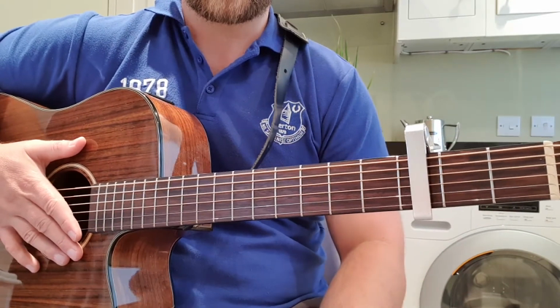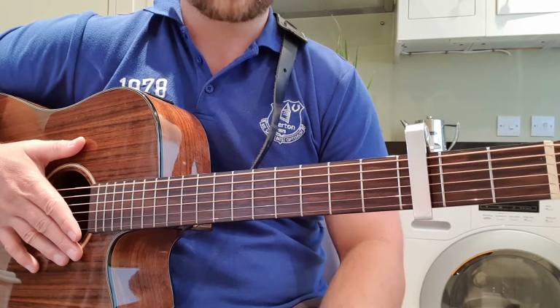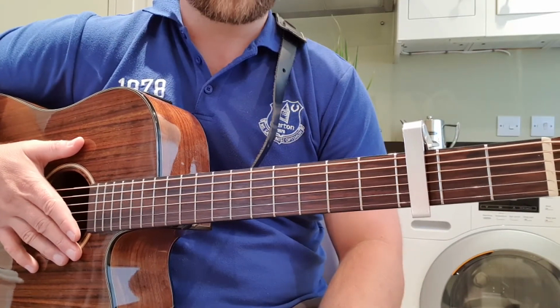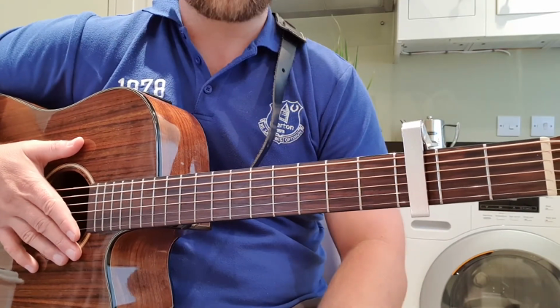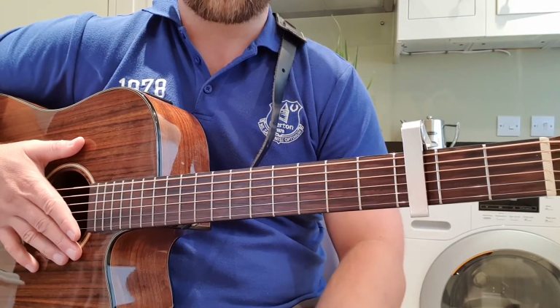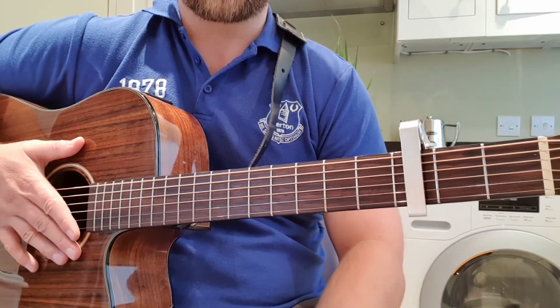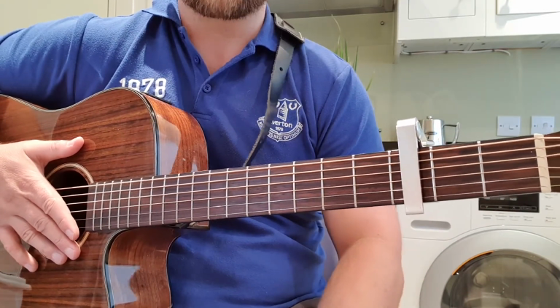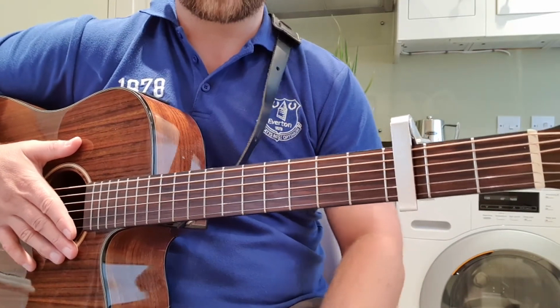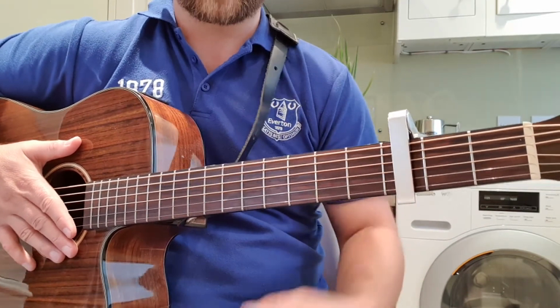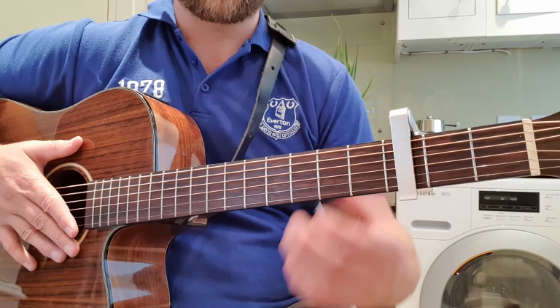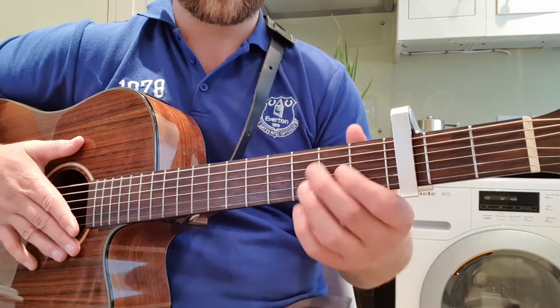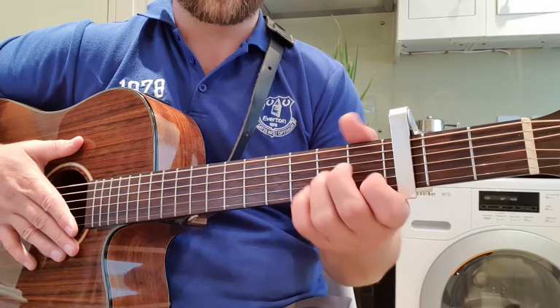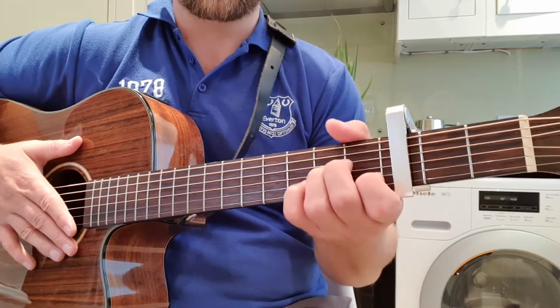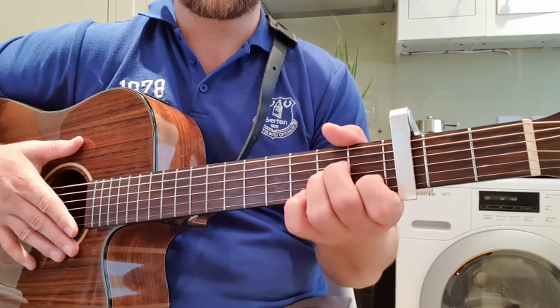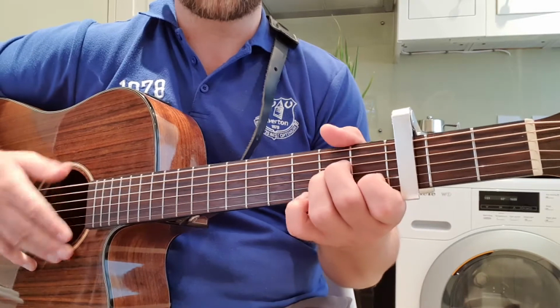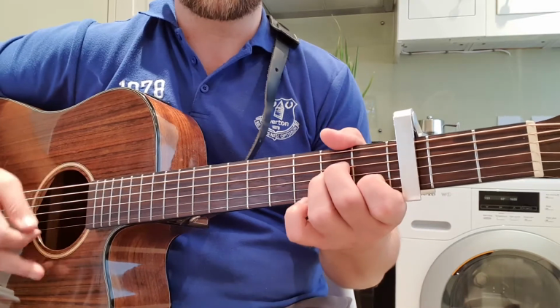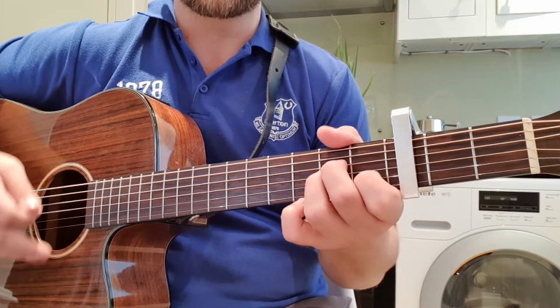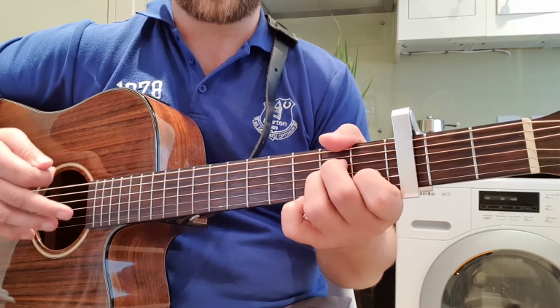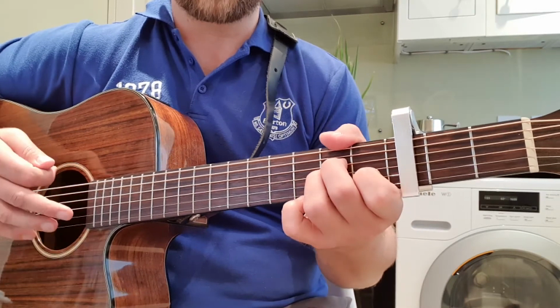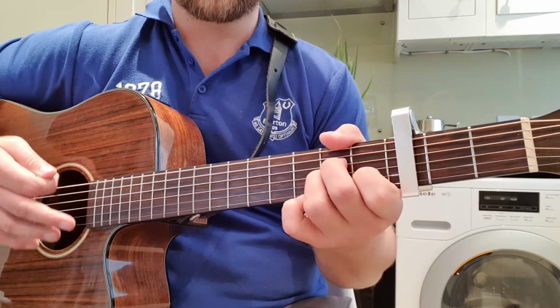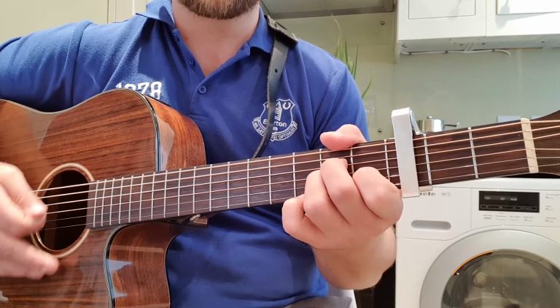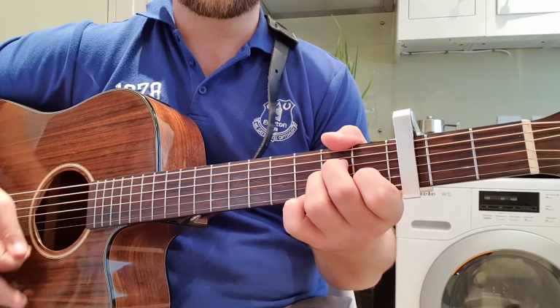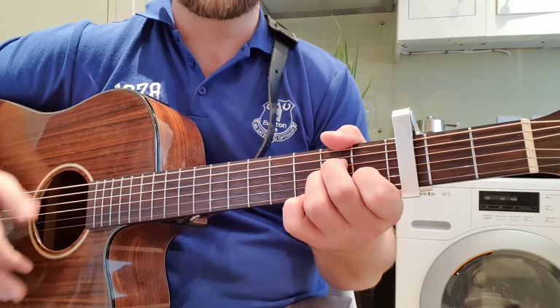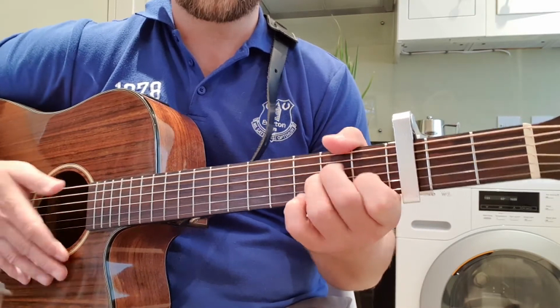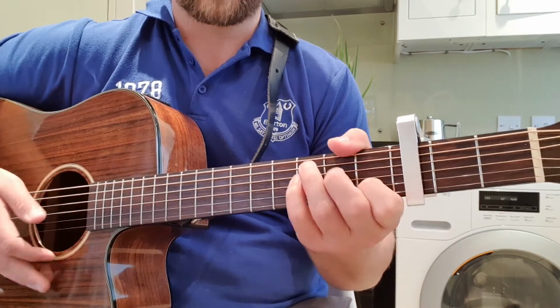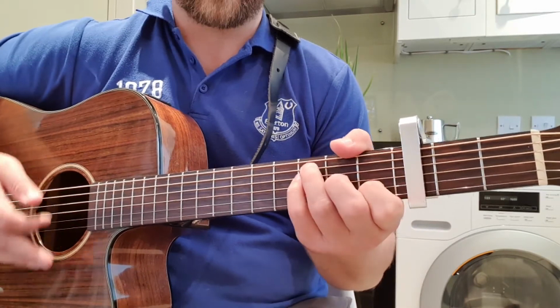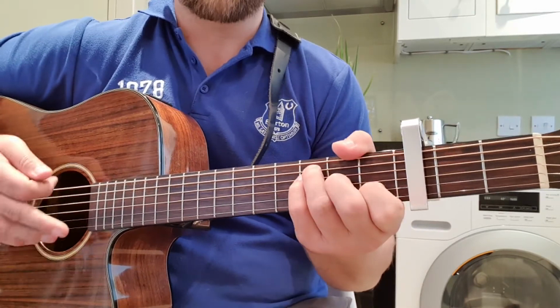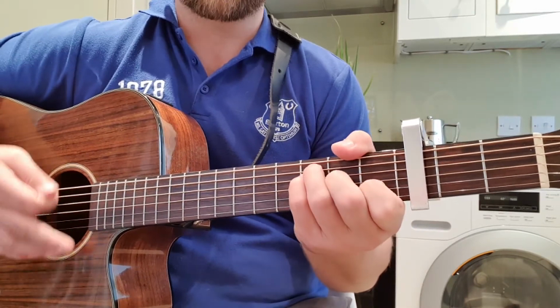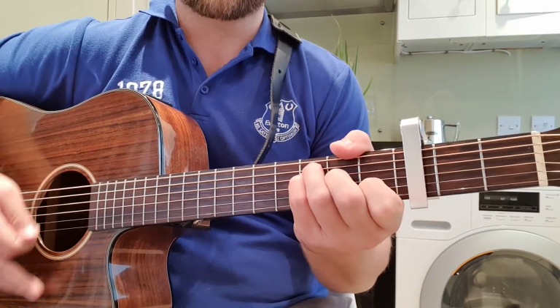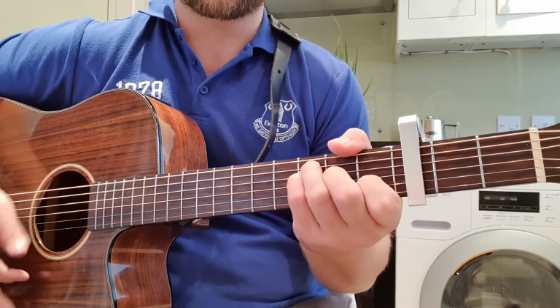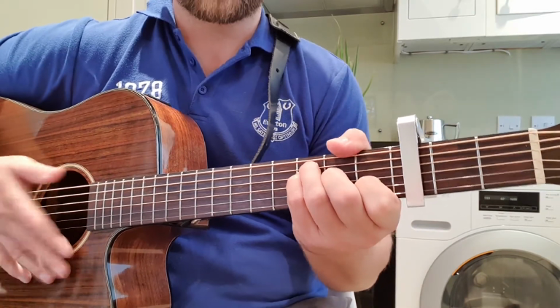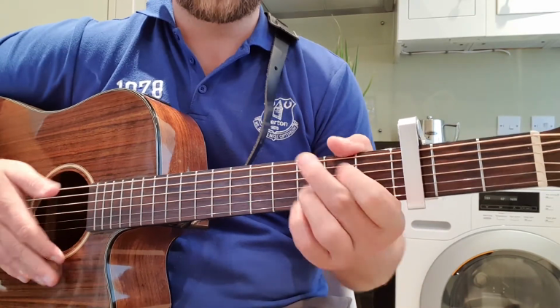This is a strum version, by the way. The chords I use are A minor, F, and G. Not too bad.